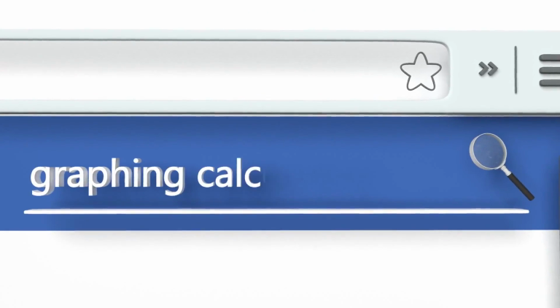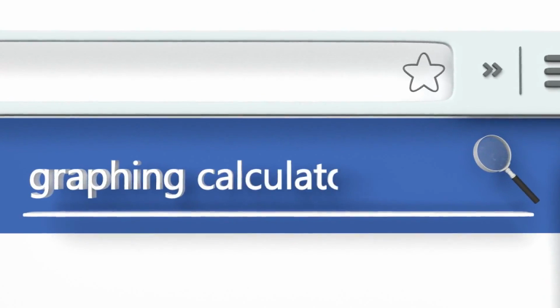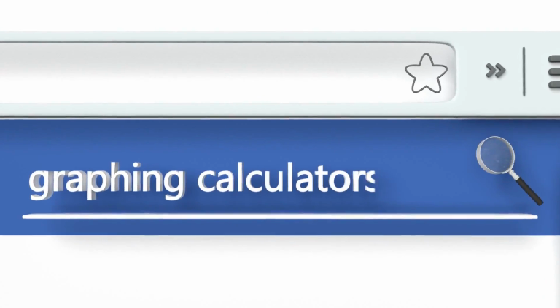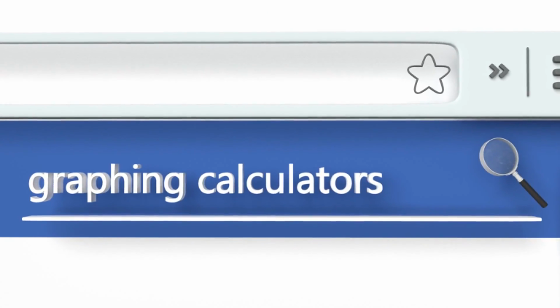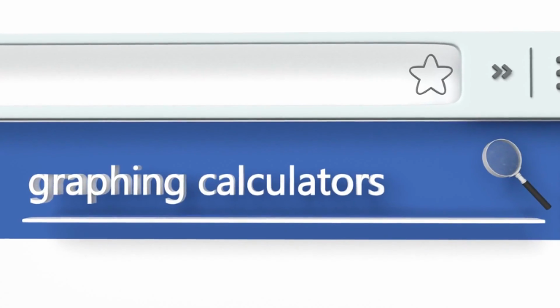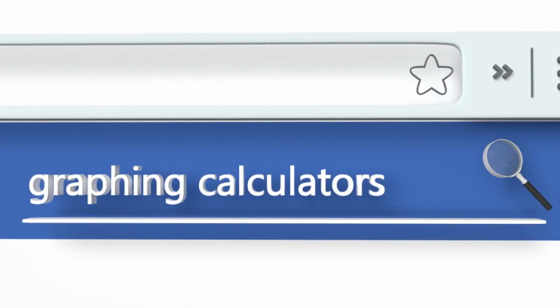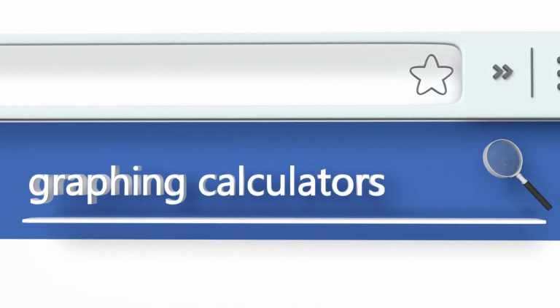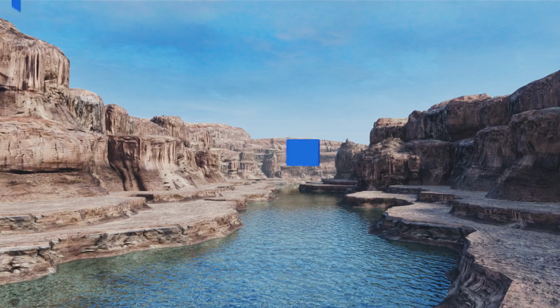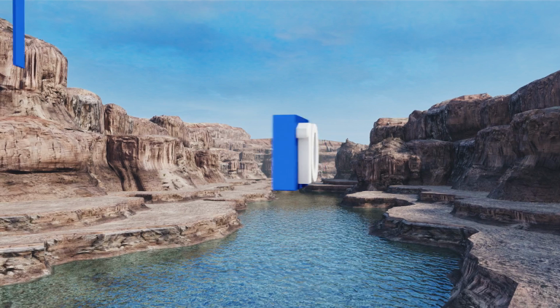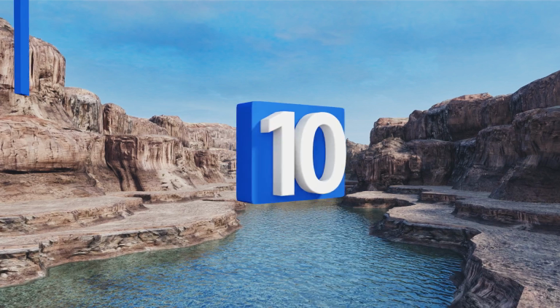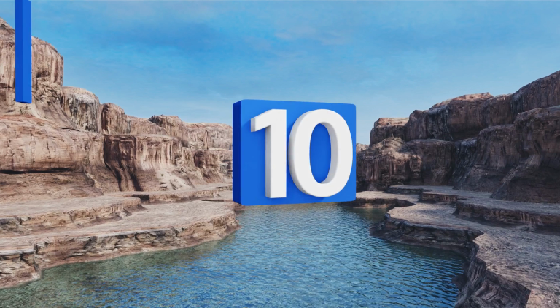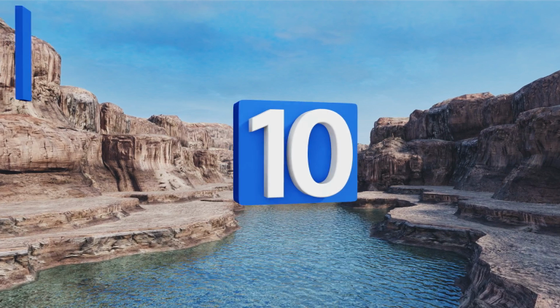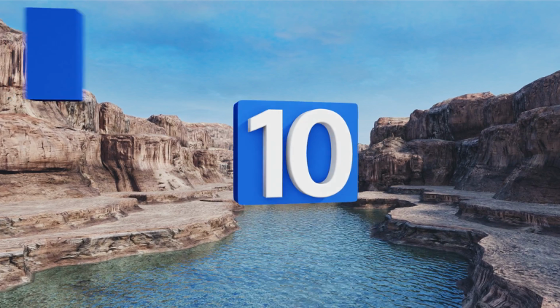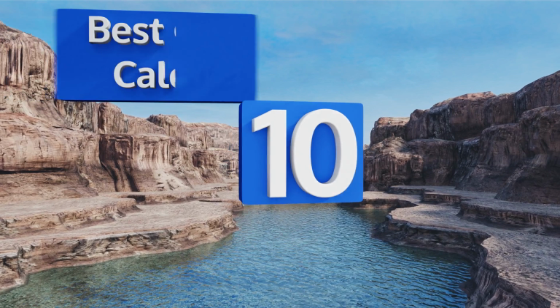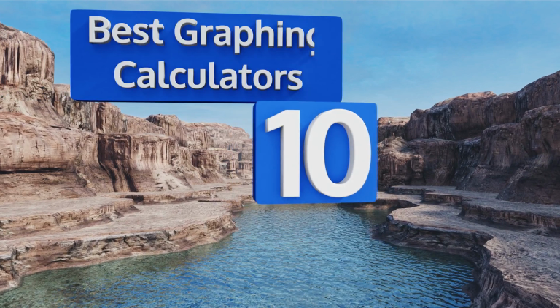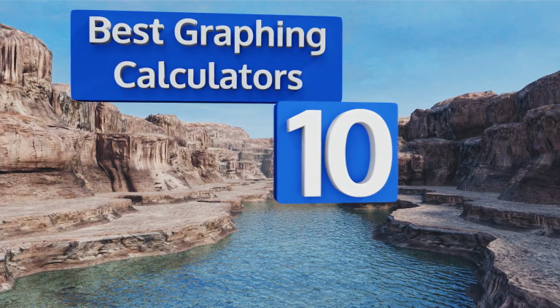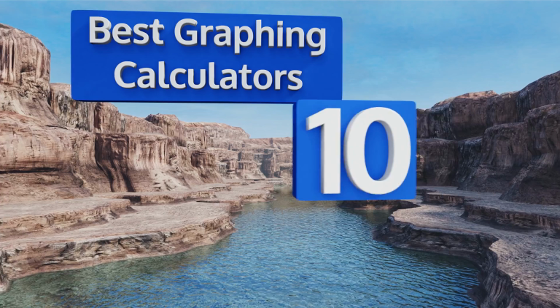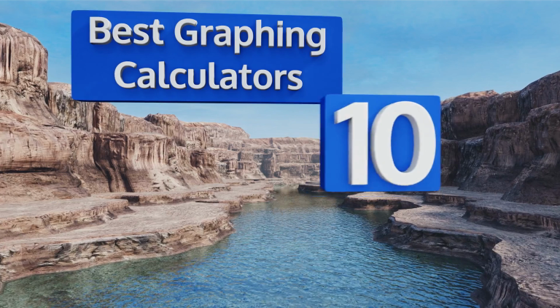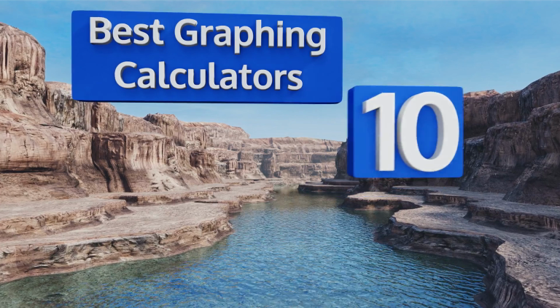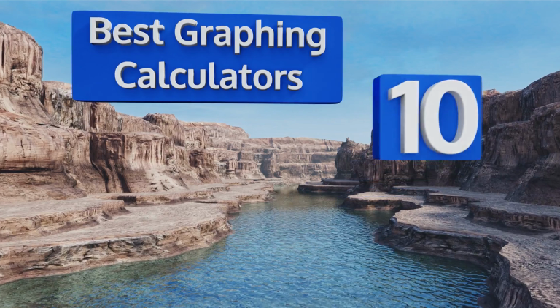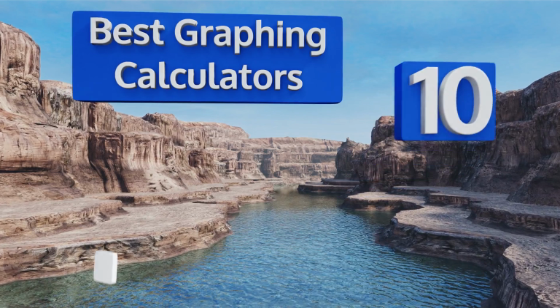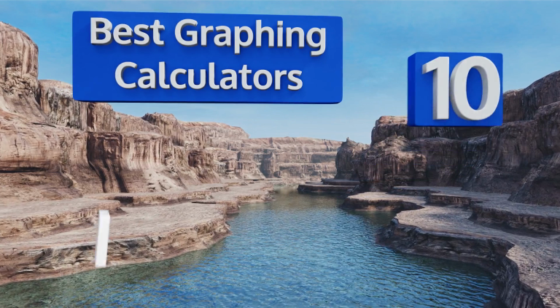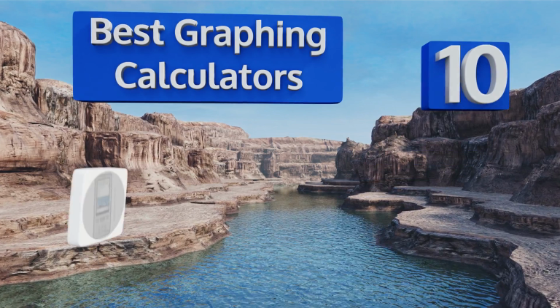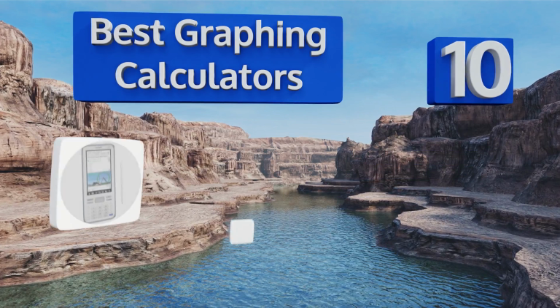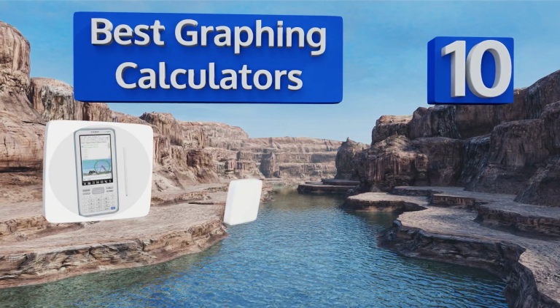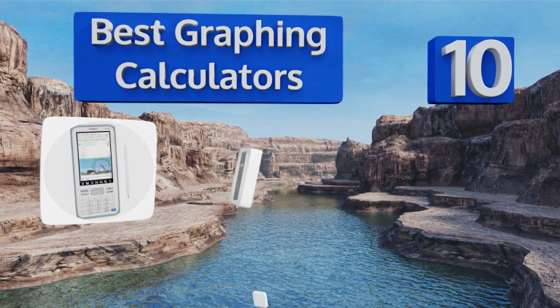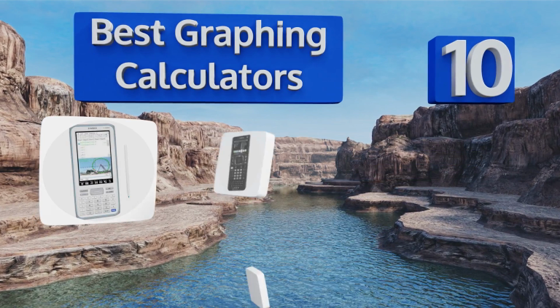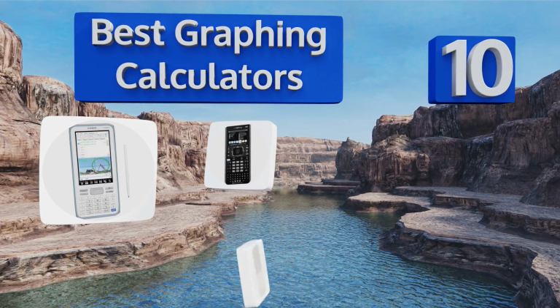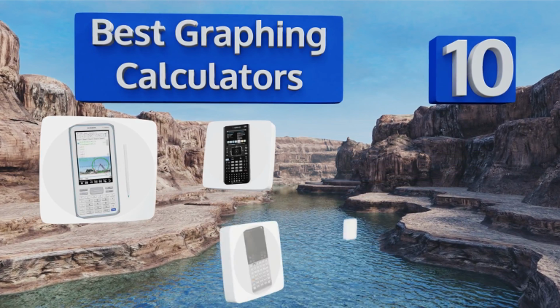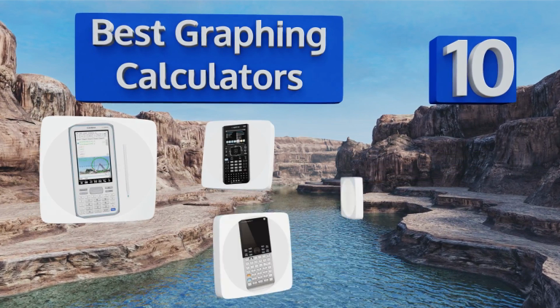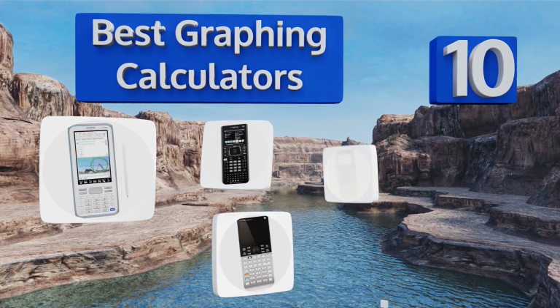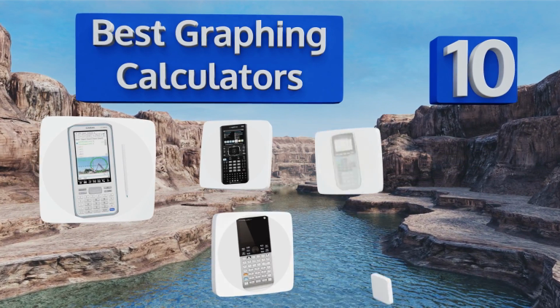EasyVid presents the 10 best graphing calculators. Let's get started with the list.